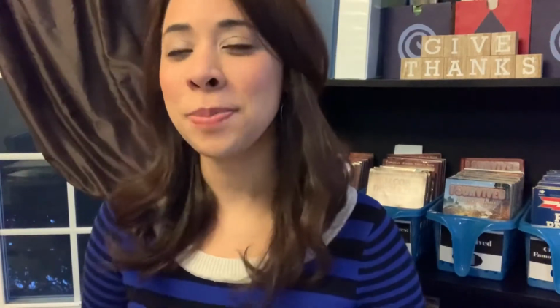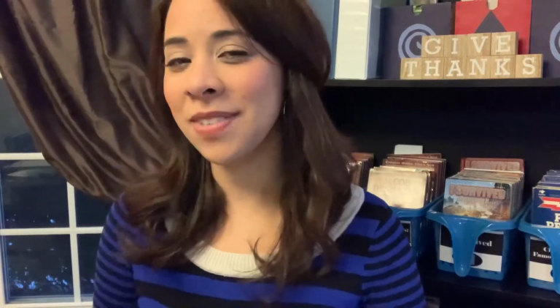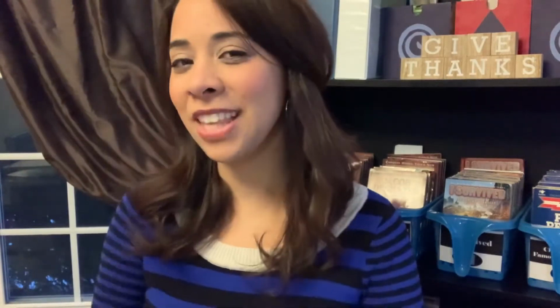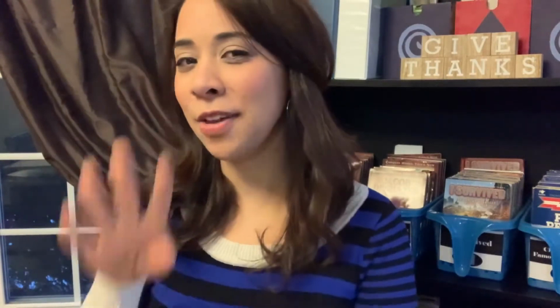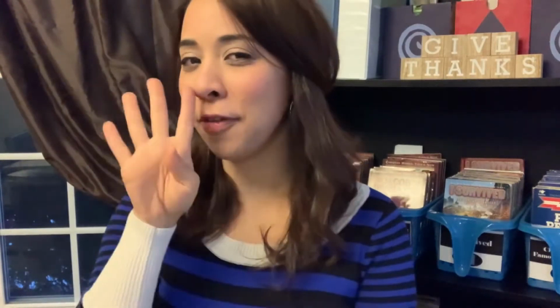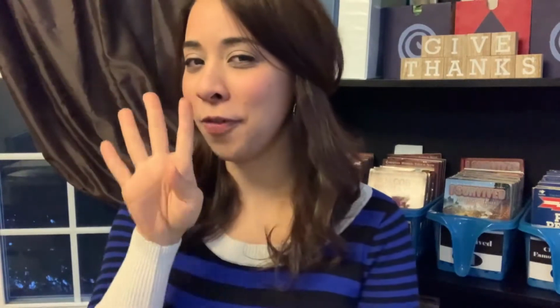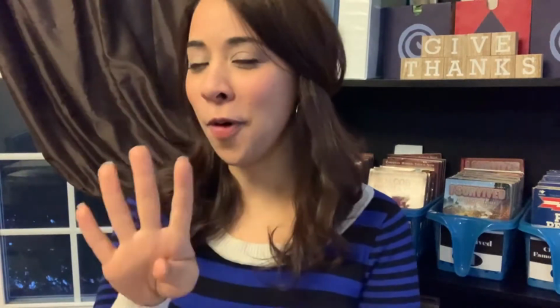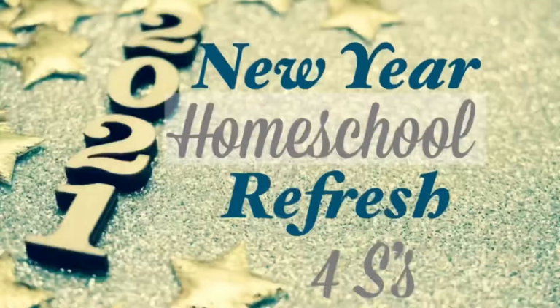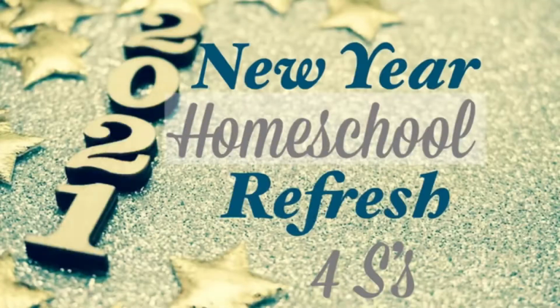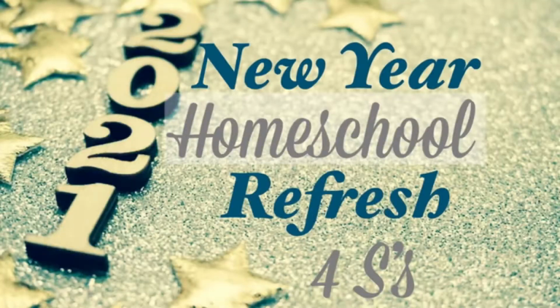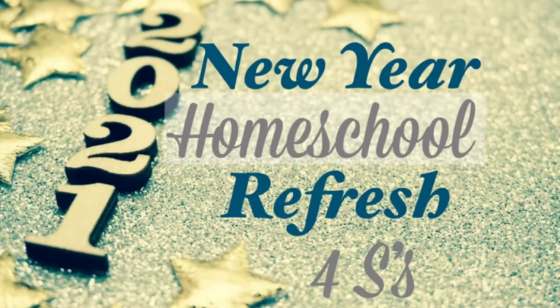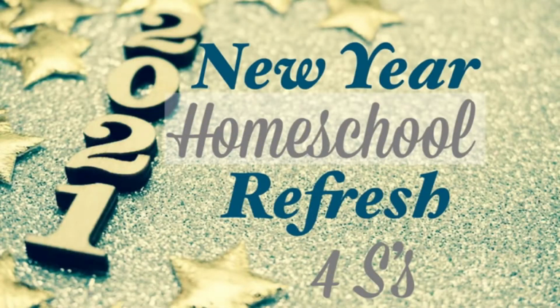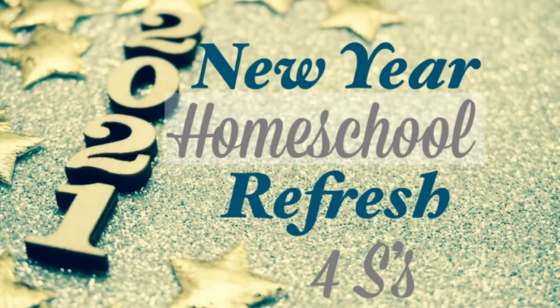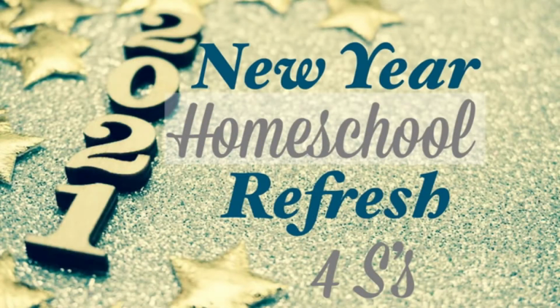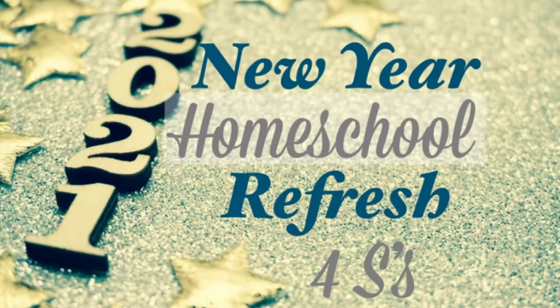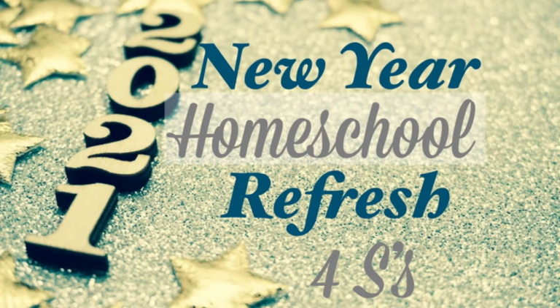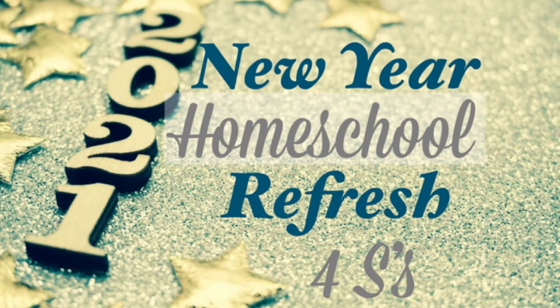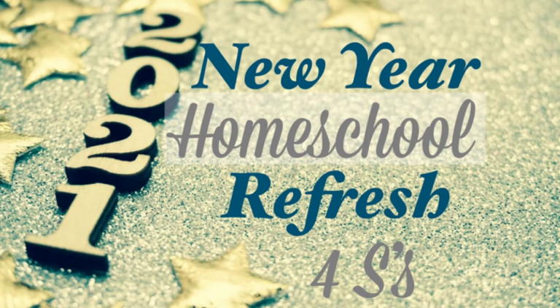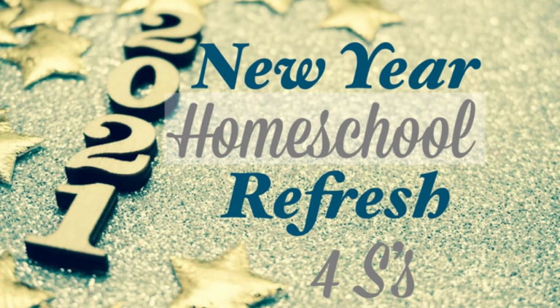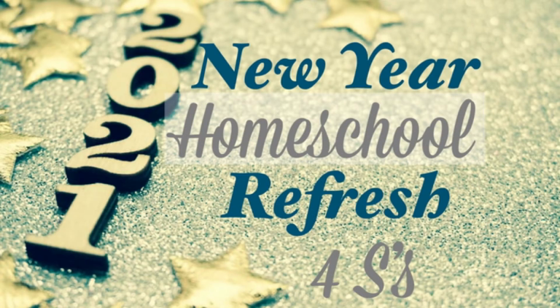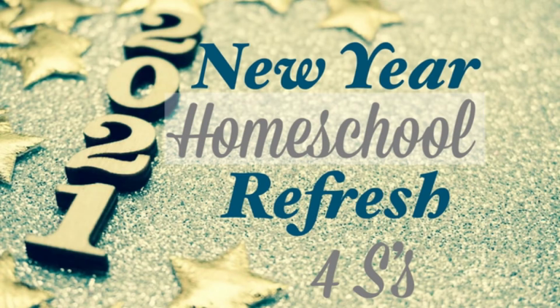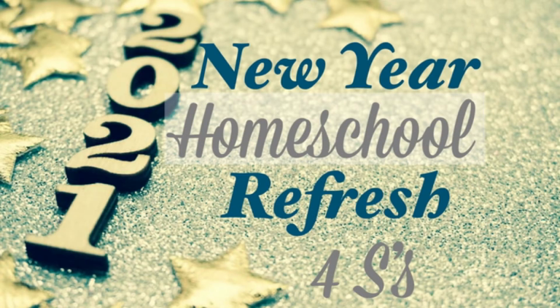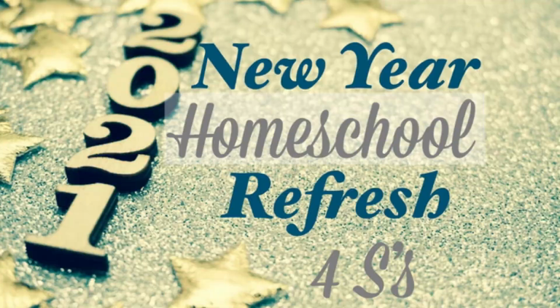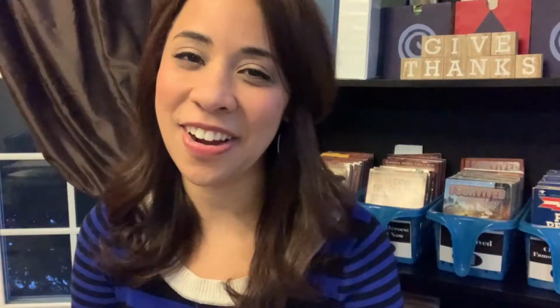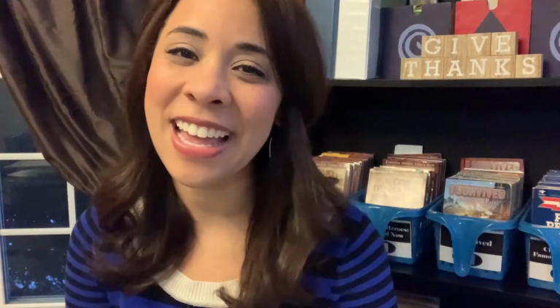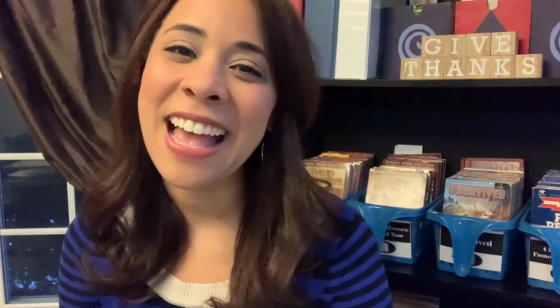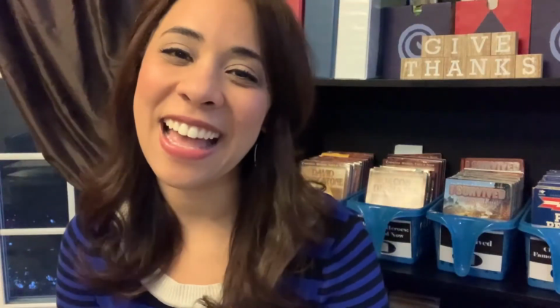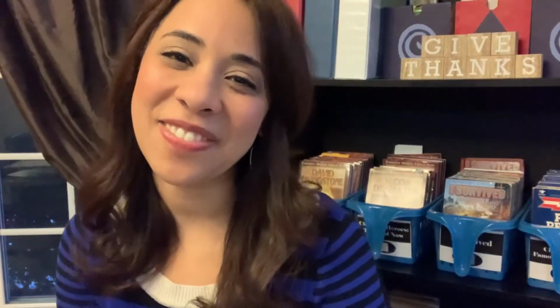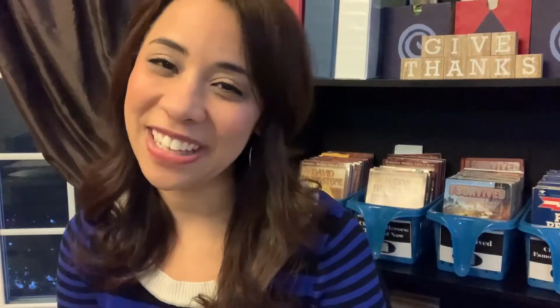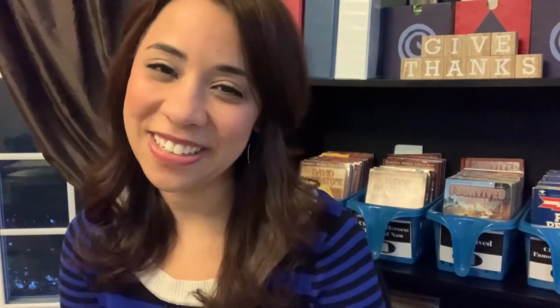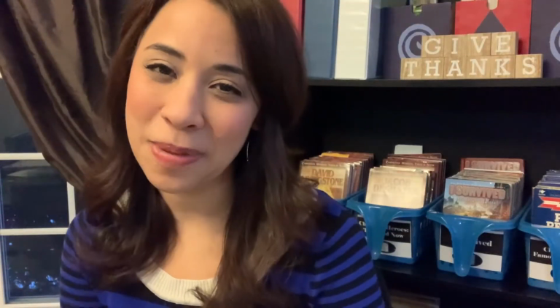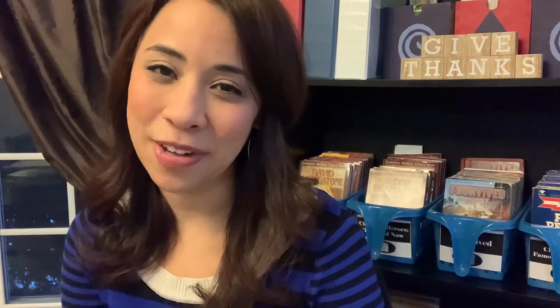Specifically, there are four S's. If you'd like to hear what those four S's are, I invite you to keep watching.